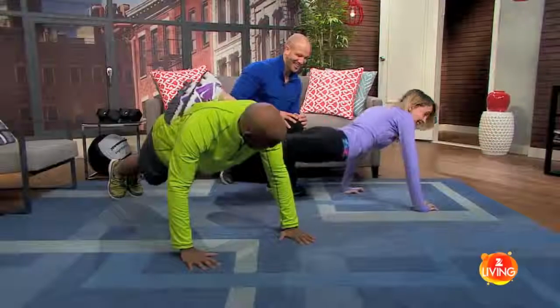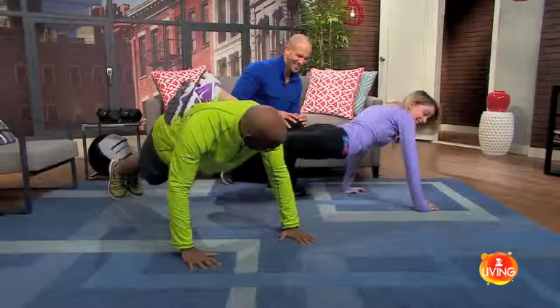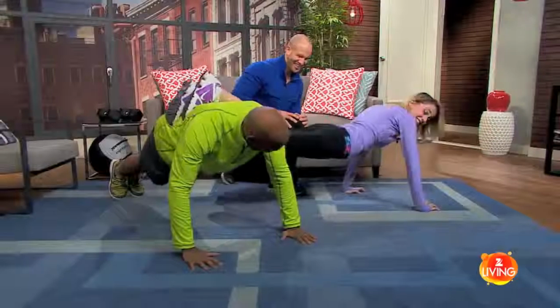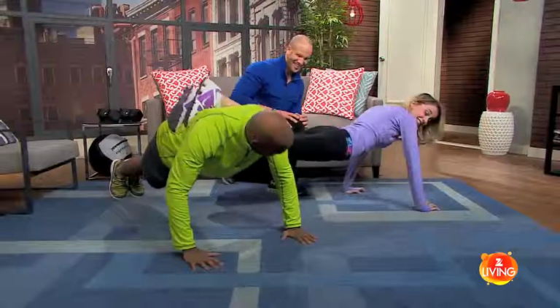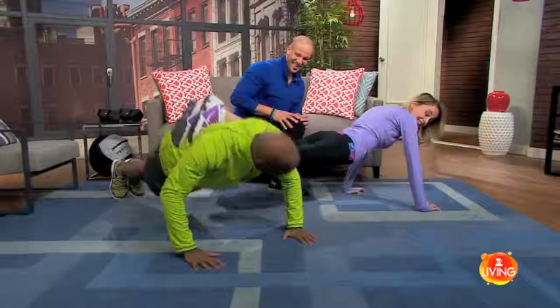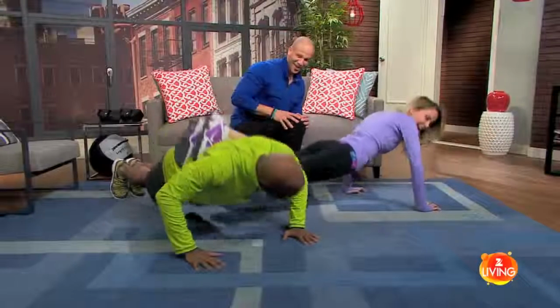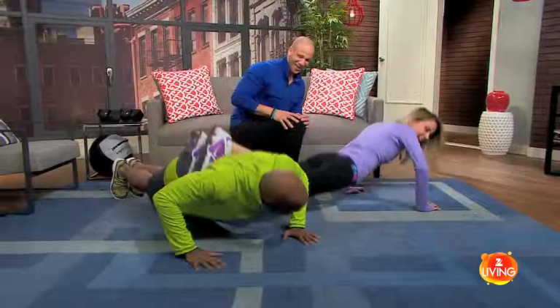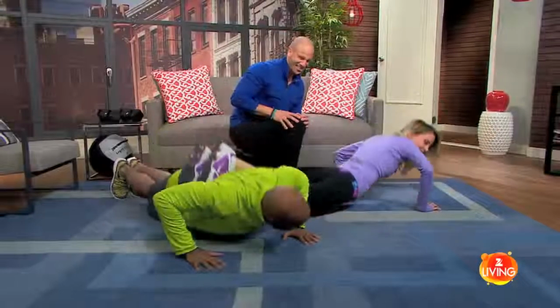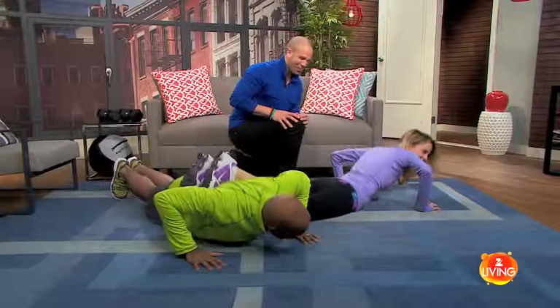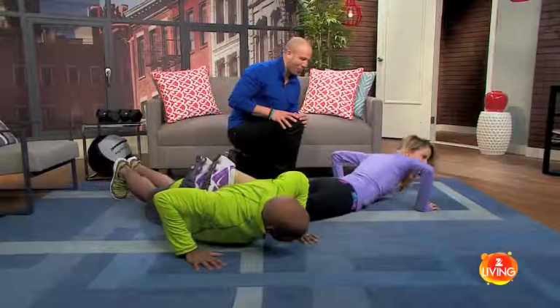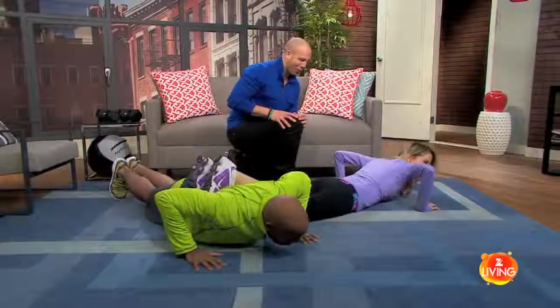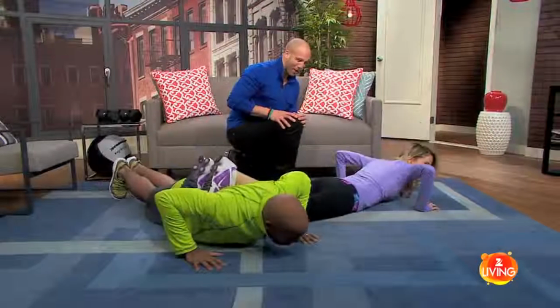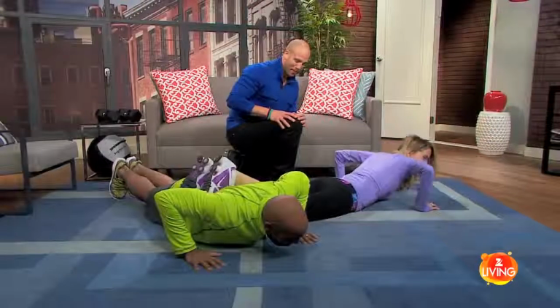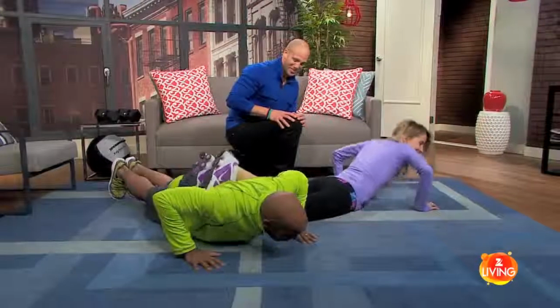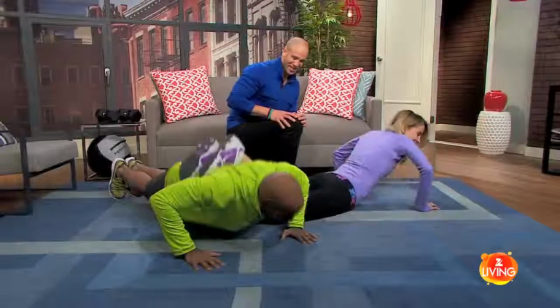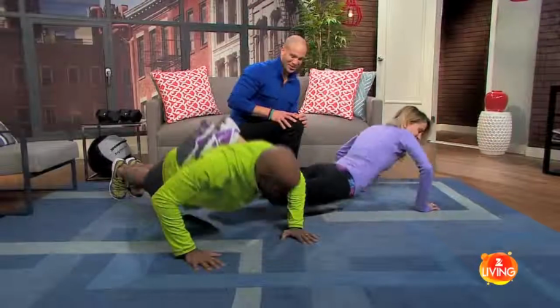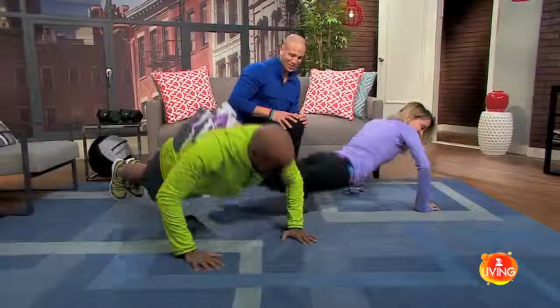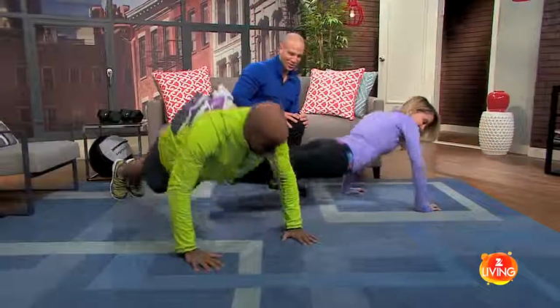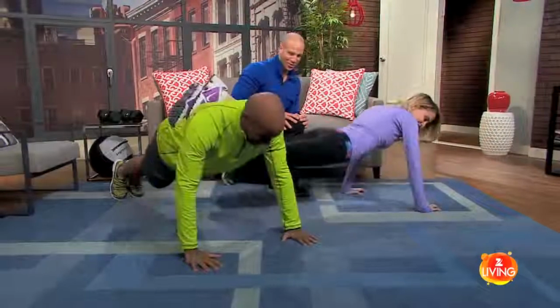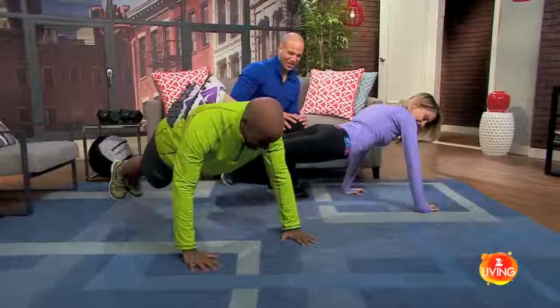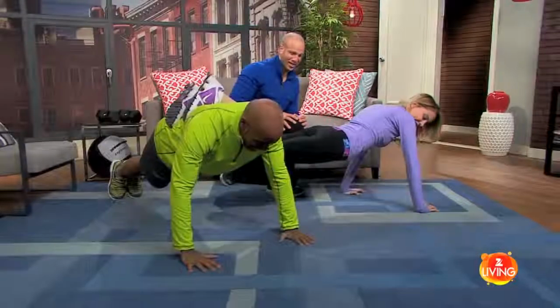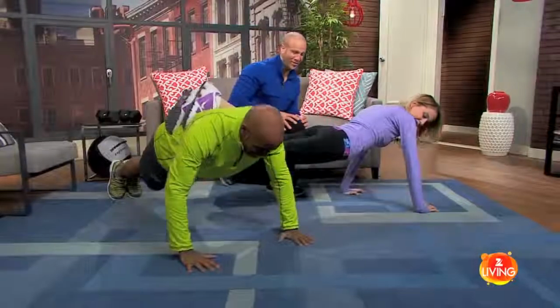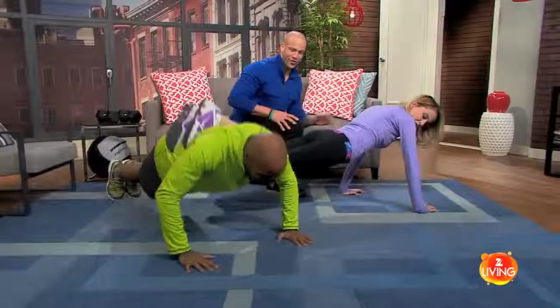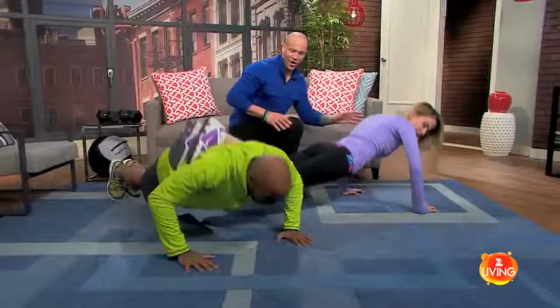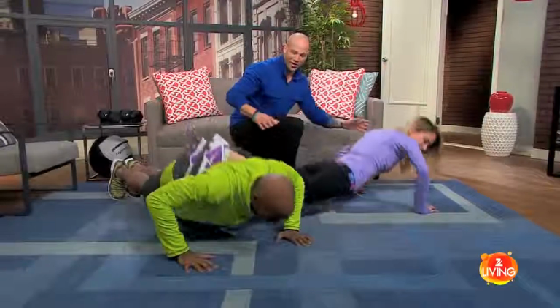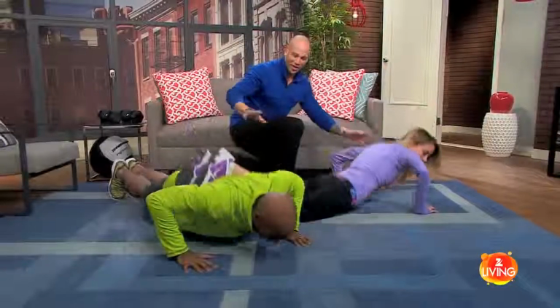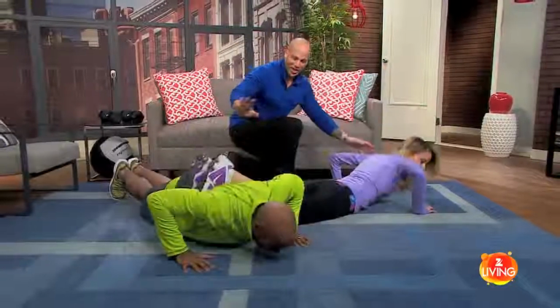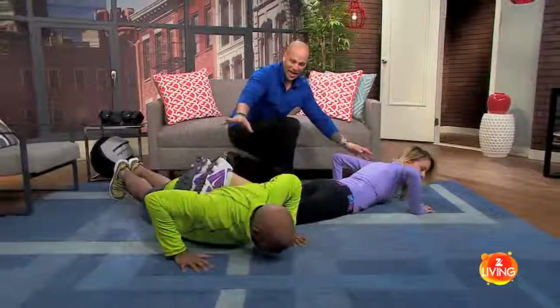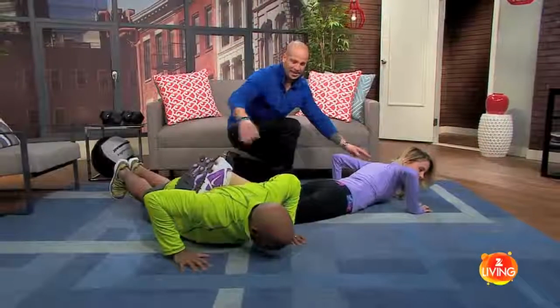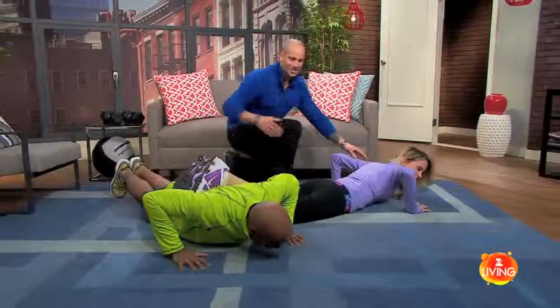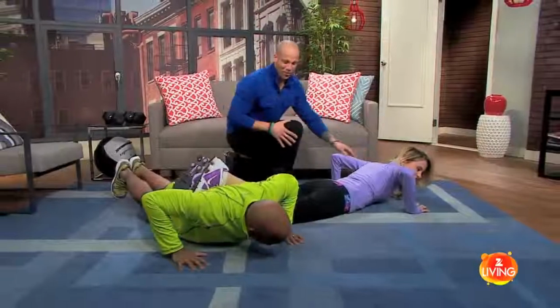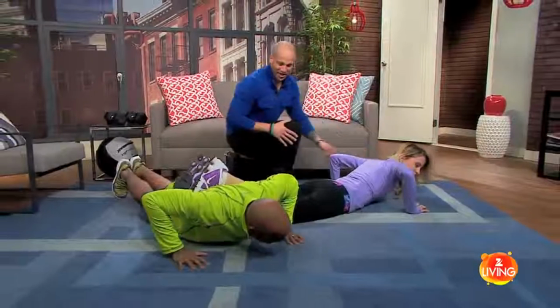Yes you are! All right, let's go one more rep so we get a little bit of a workout in. Very good — and let's break!